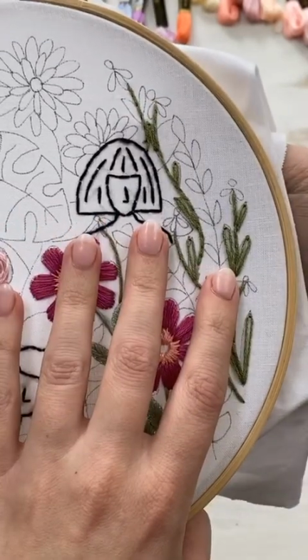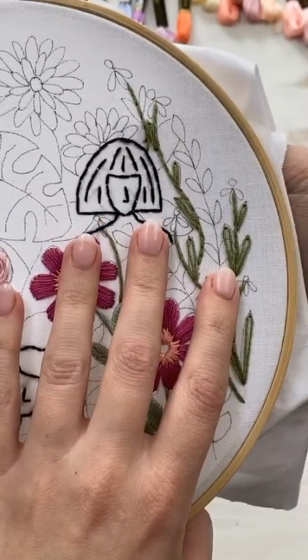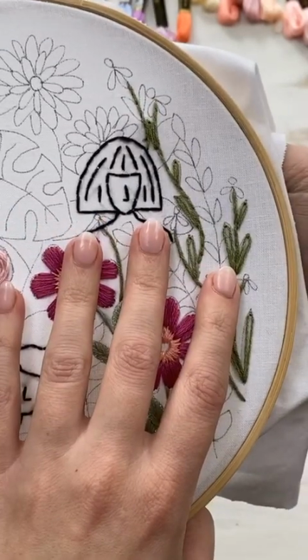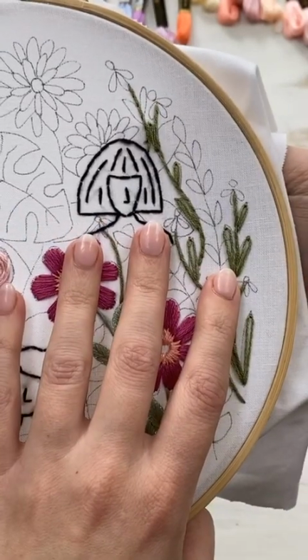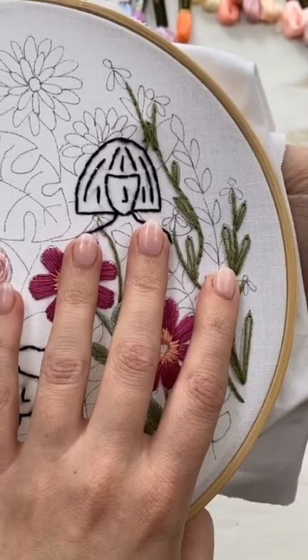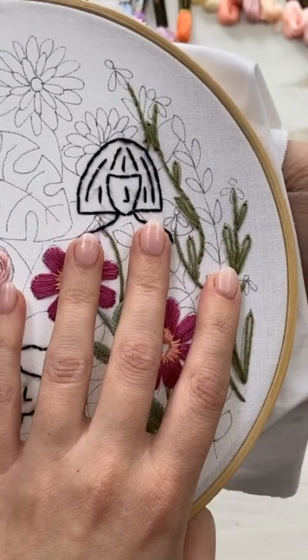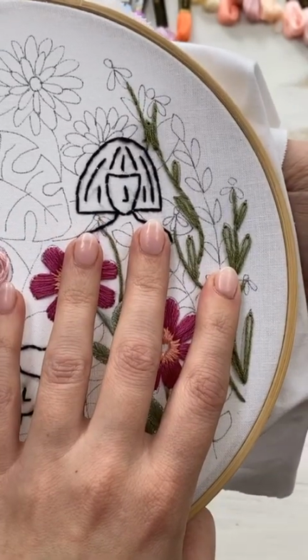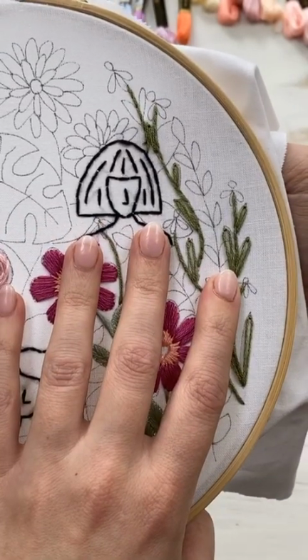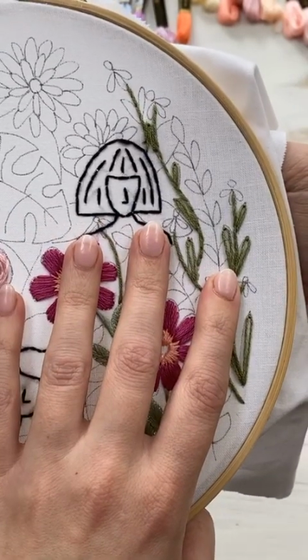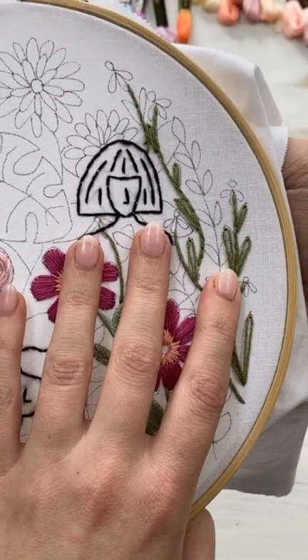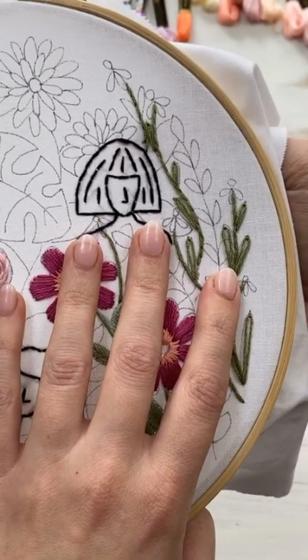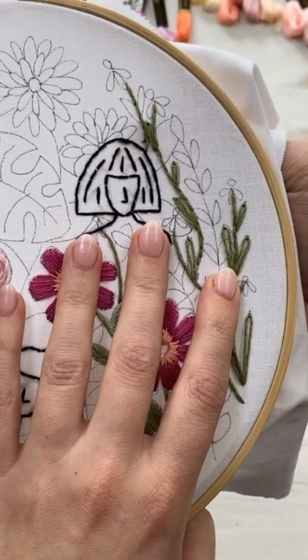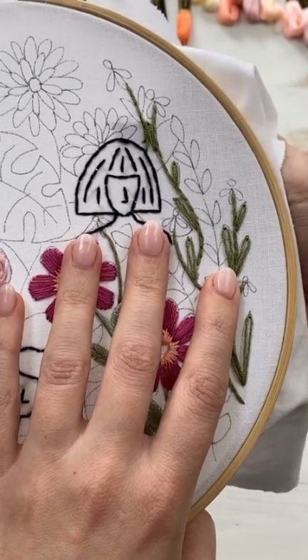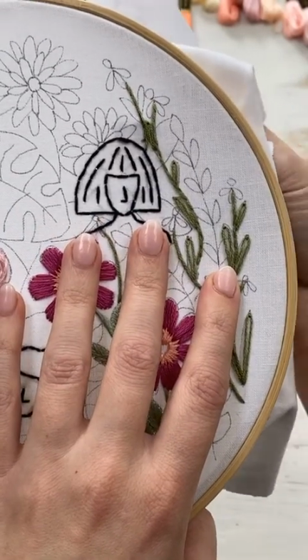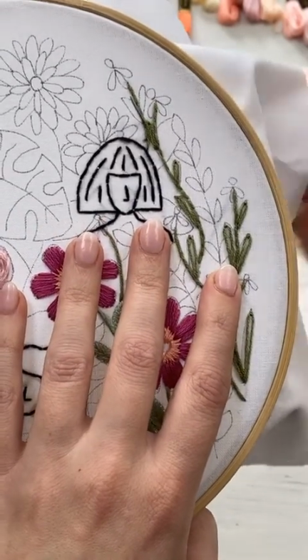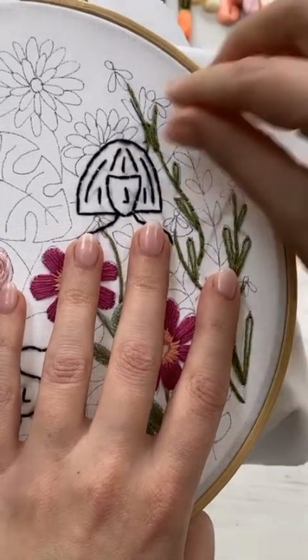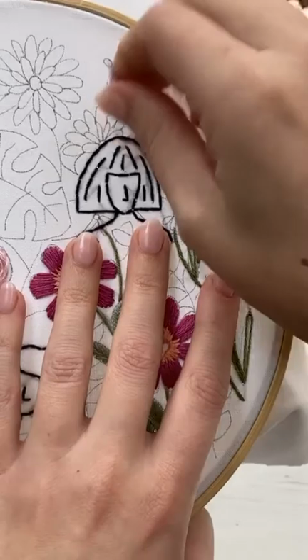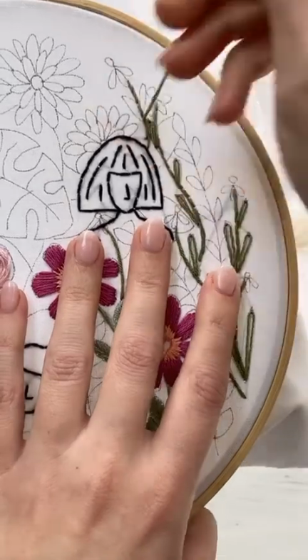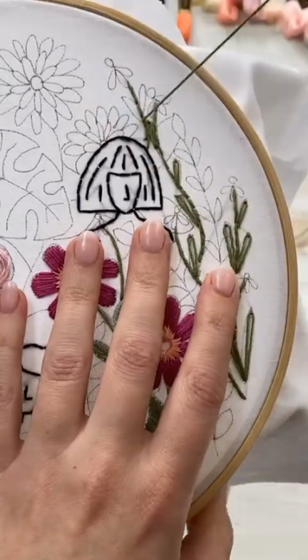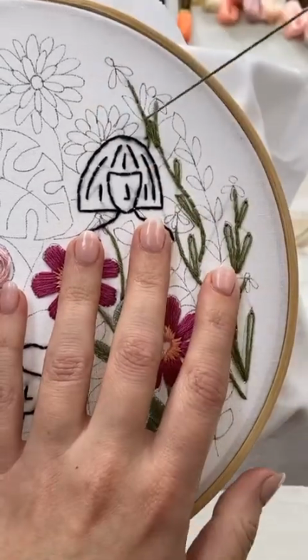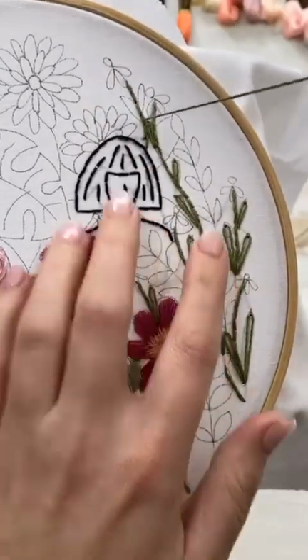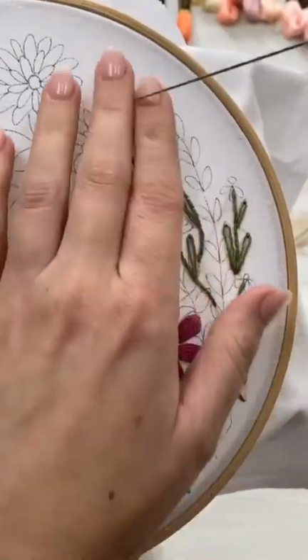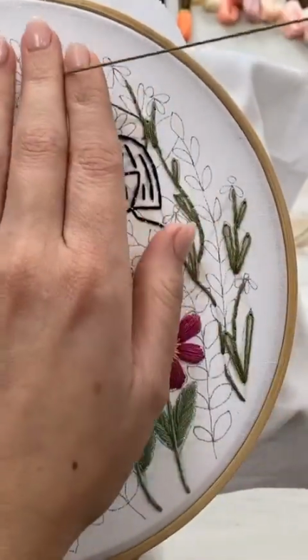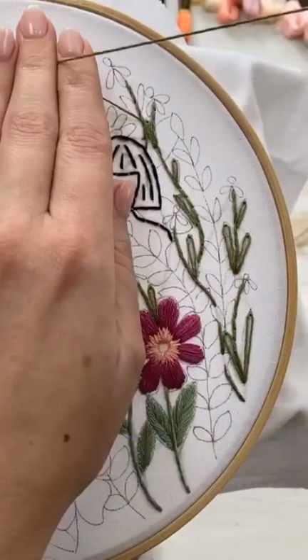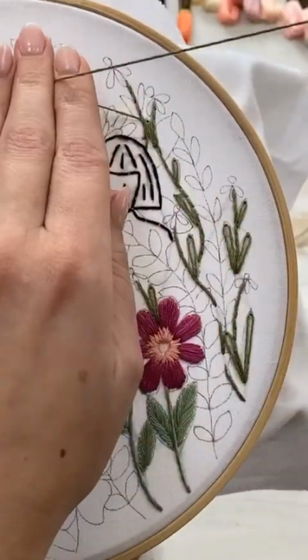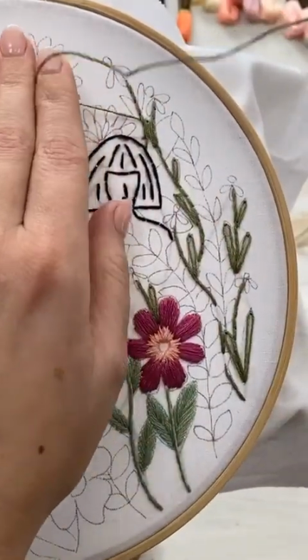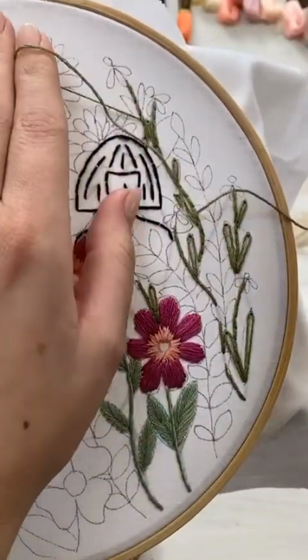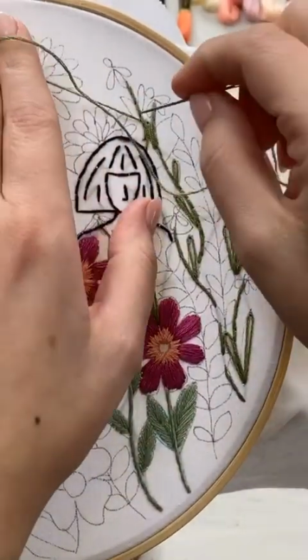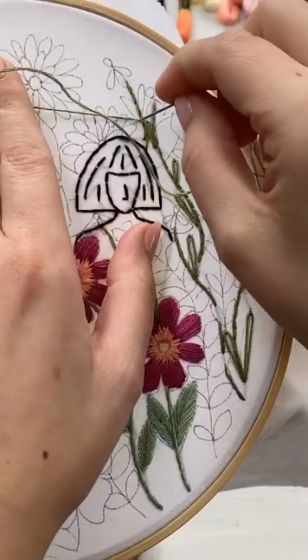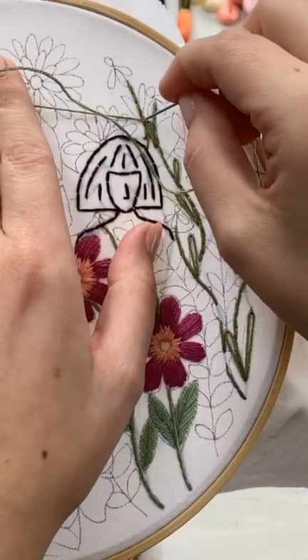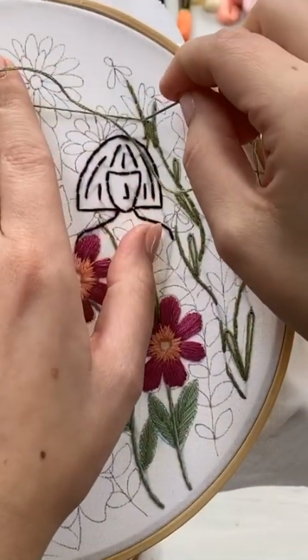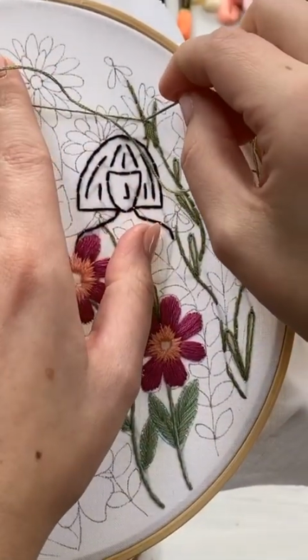Okay, I think just two more and then I'm done. Easy peasy today — detached chain stitch.